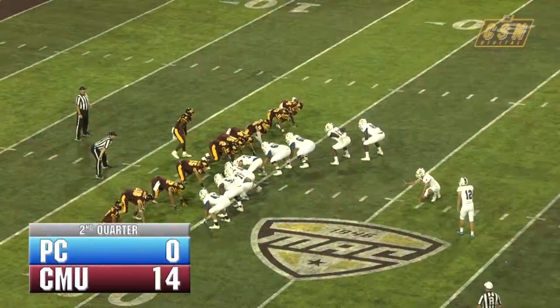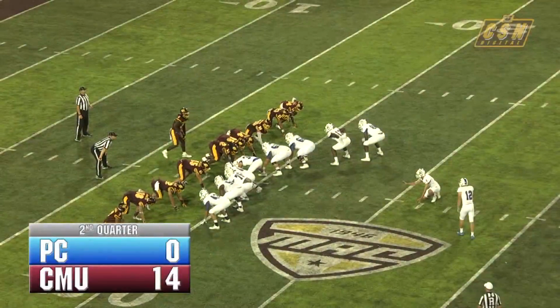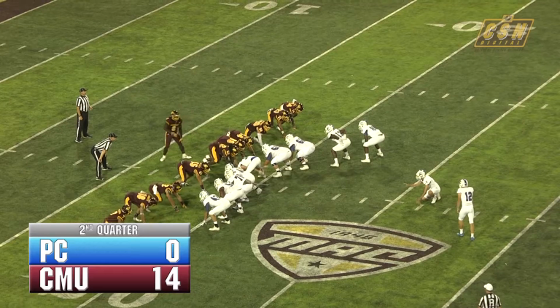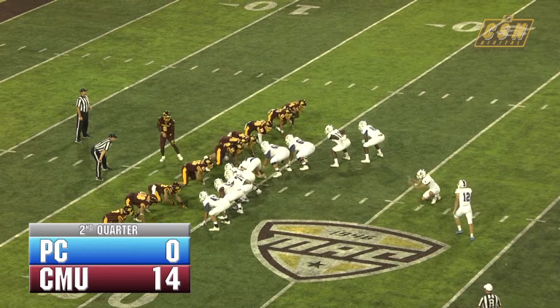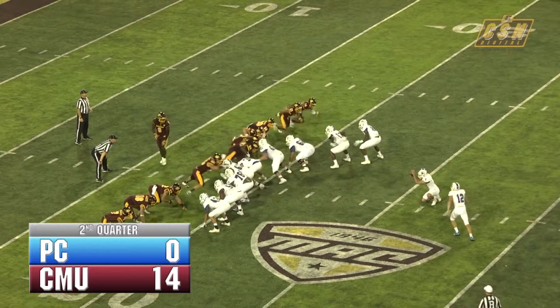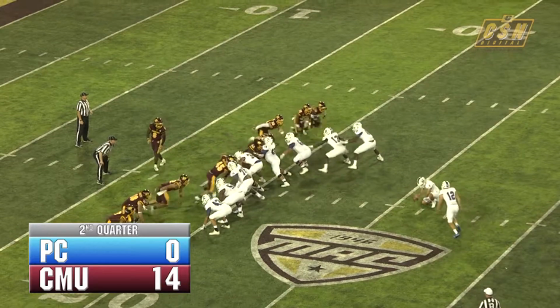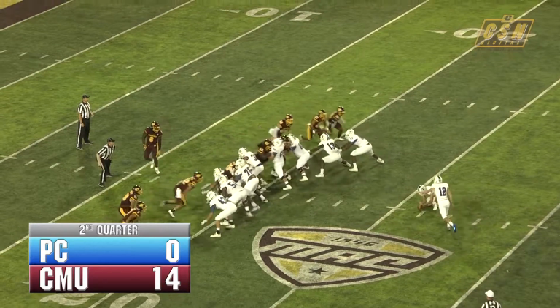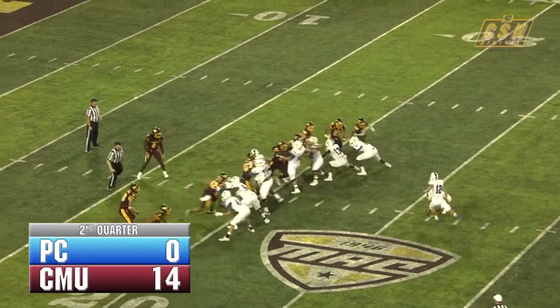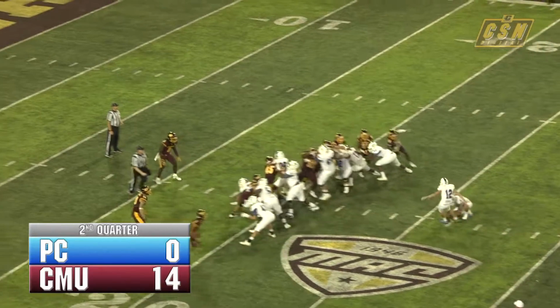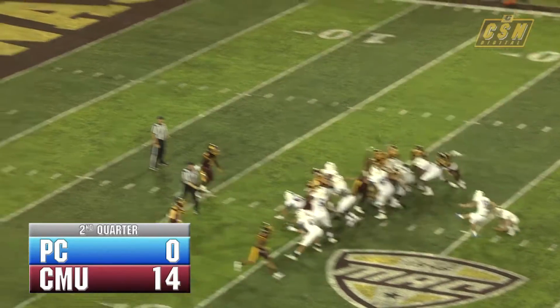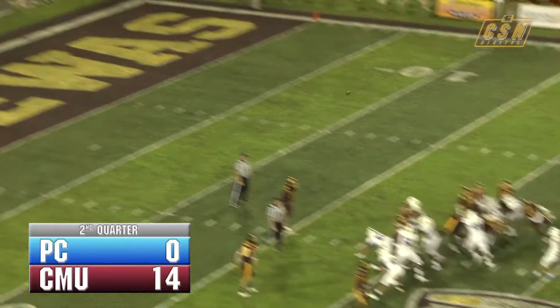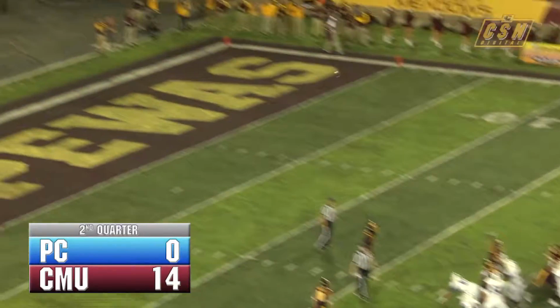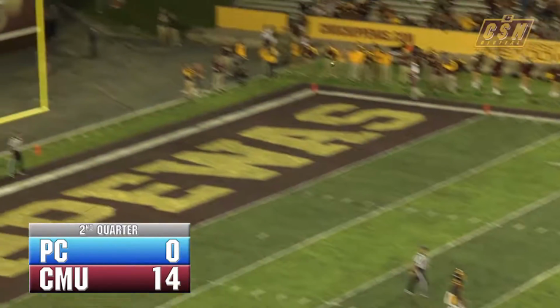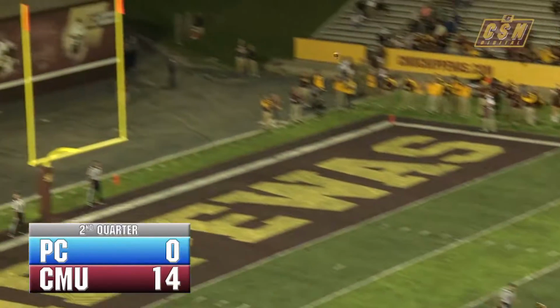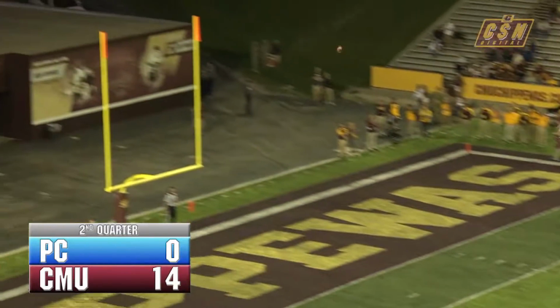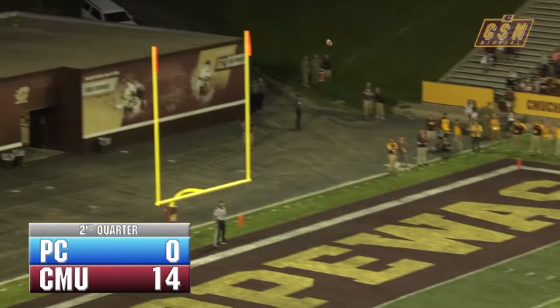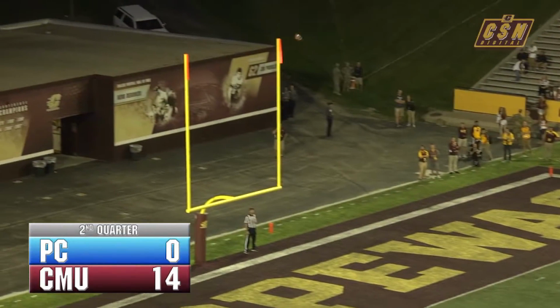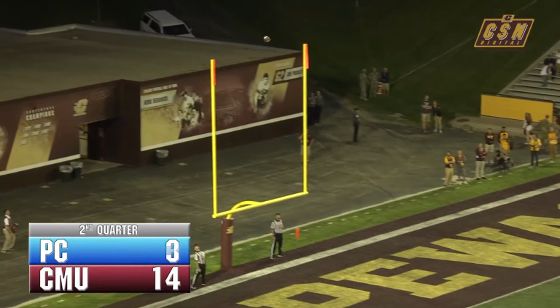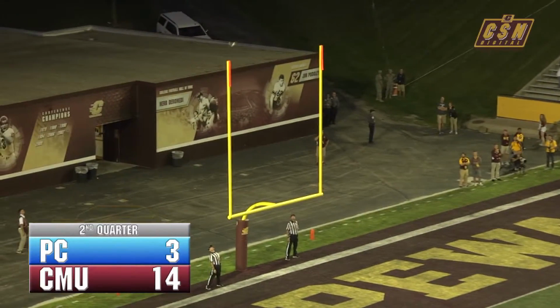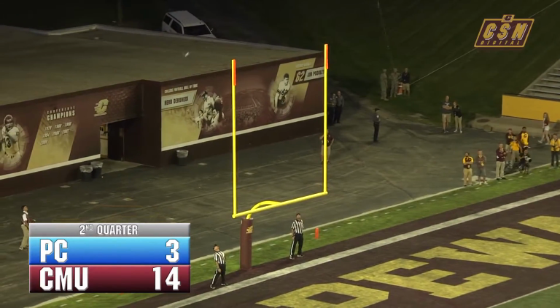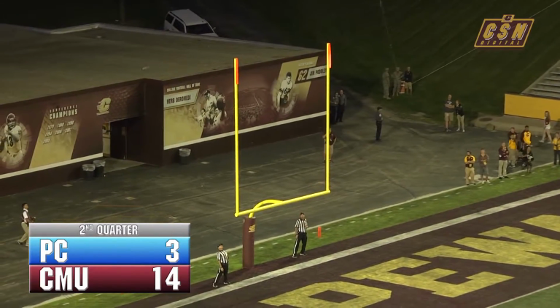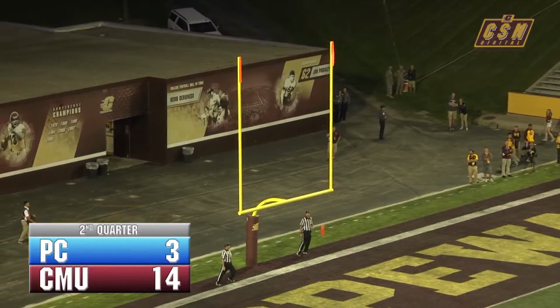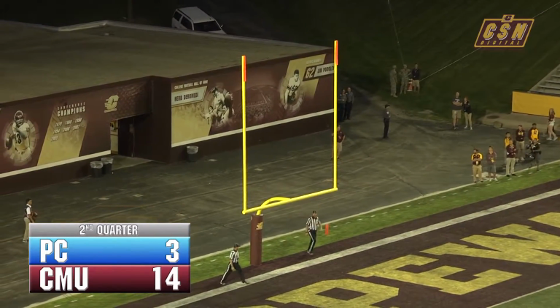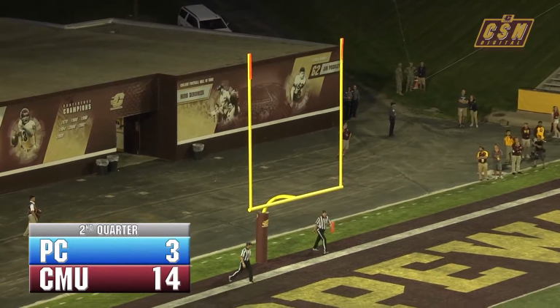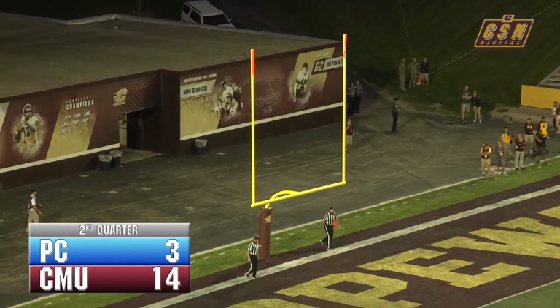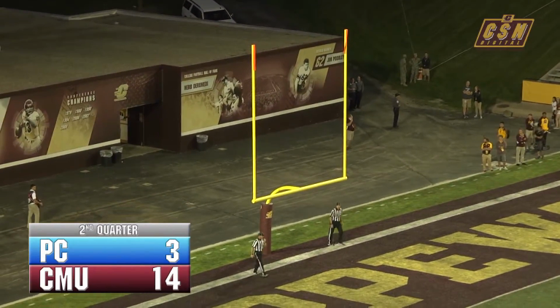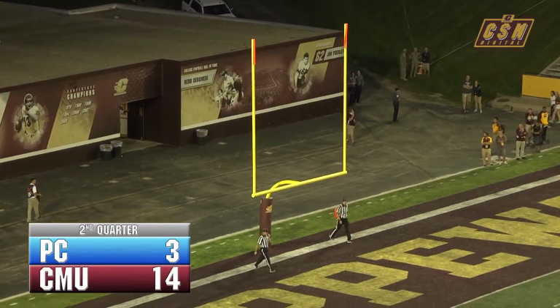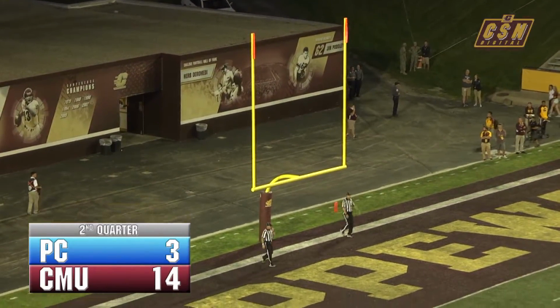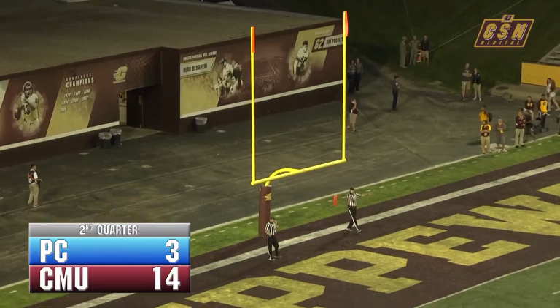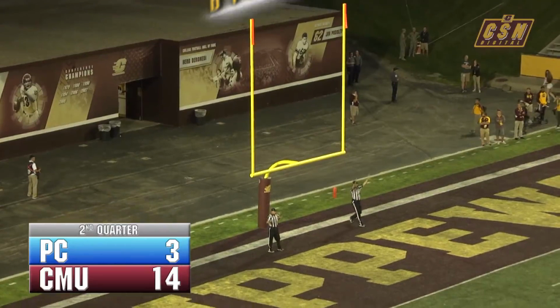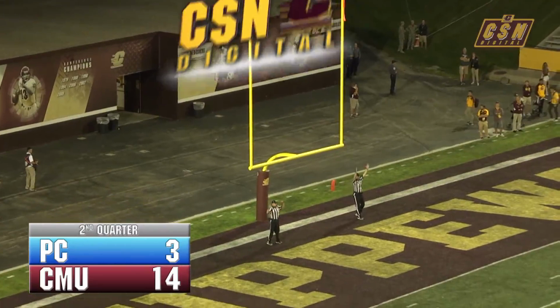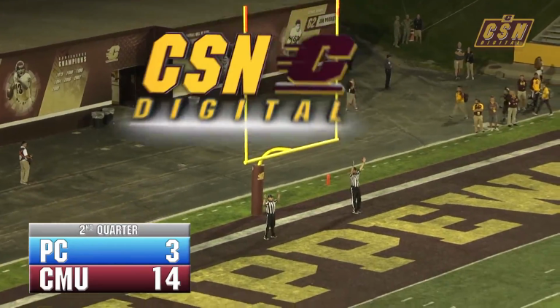Should have plenty of leg from here. Here comes the kick. Looks good — and it is.